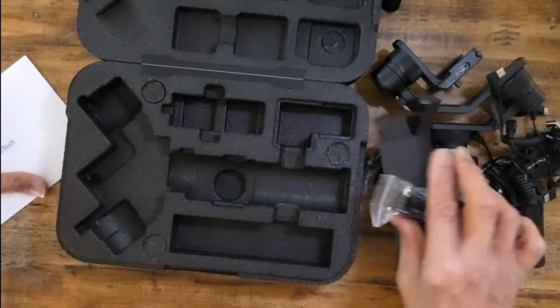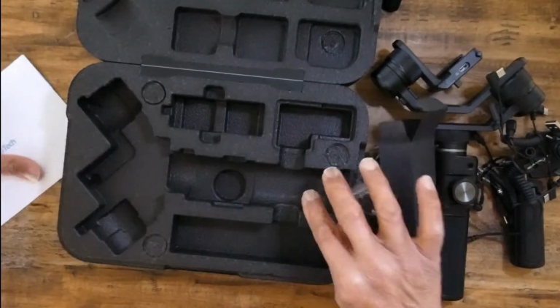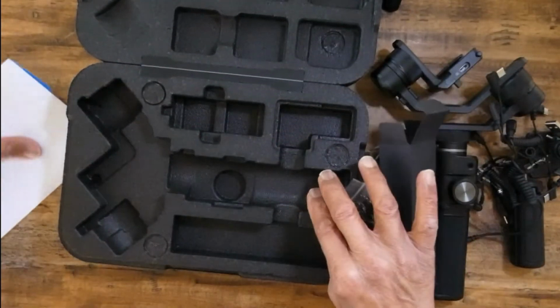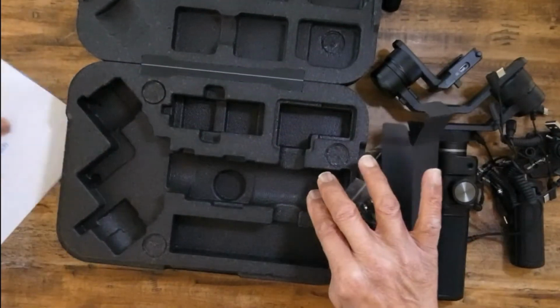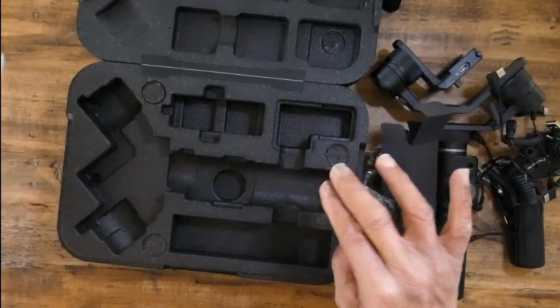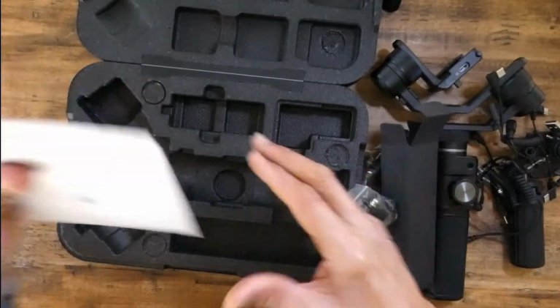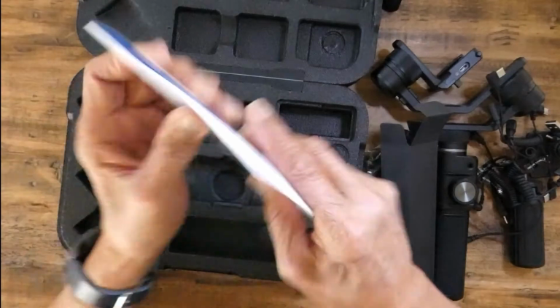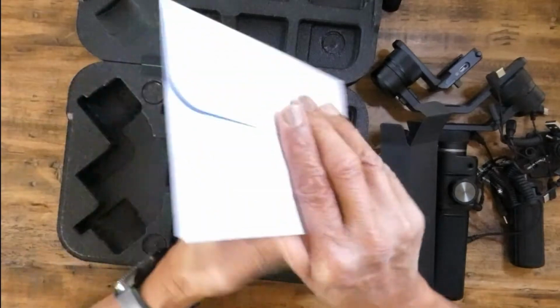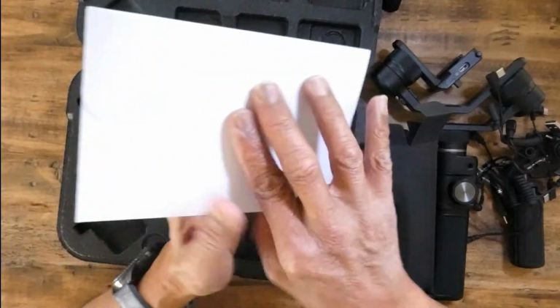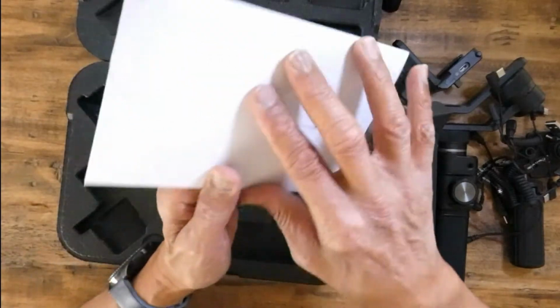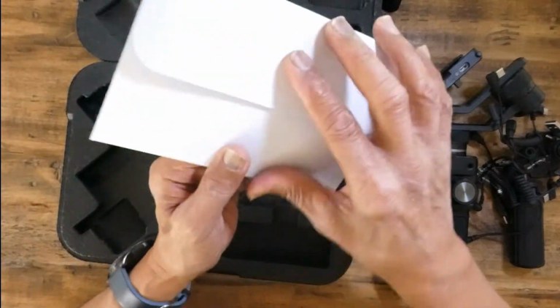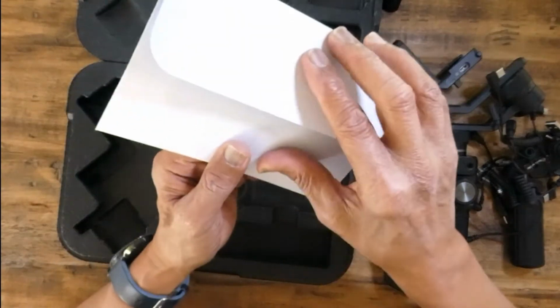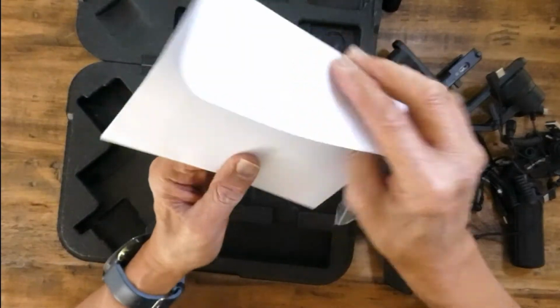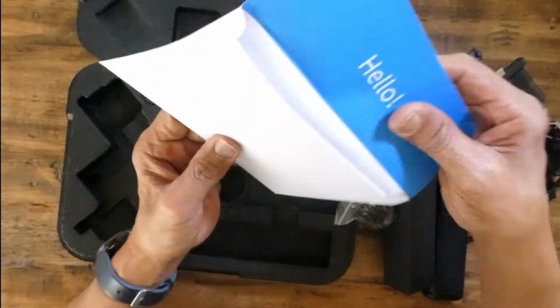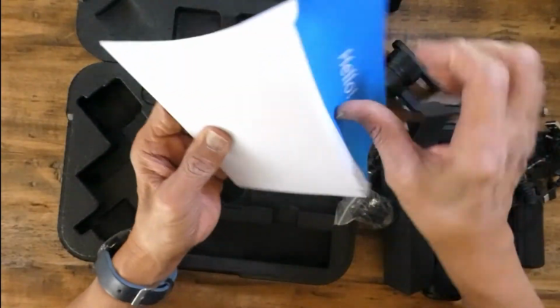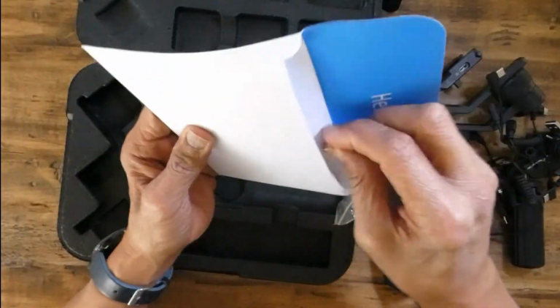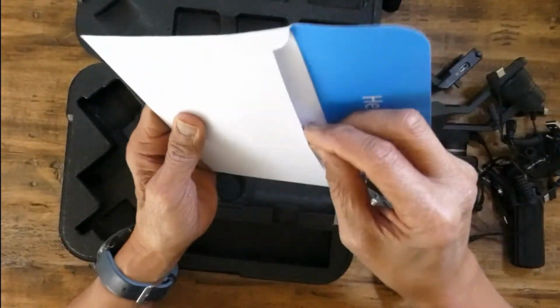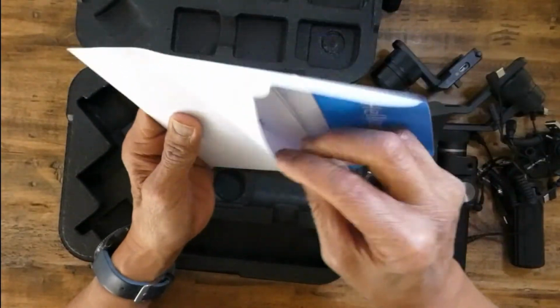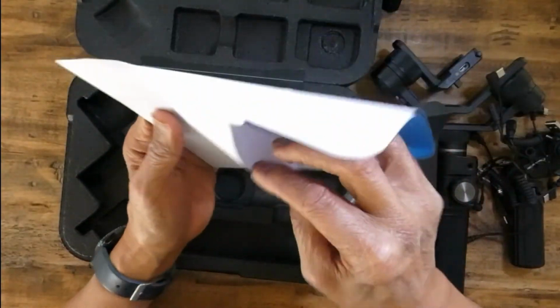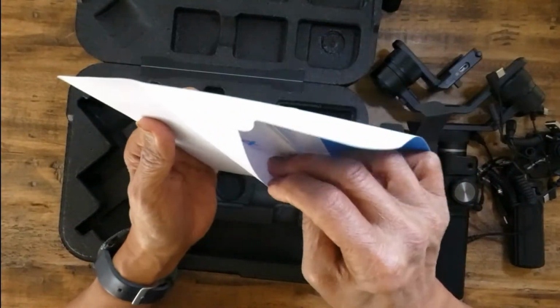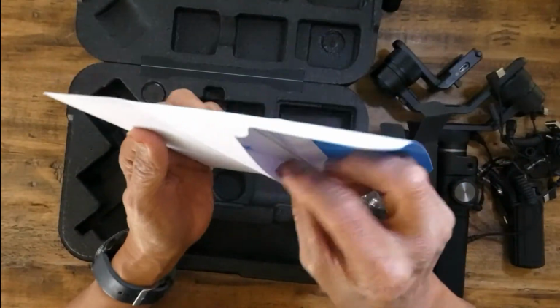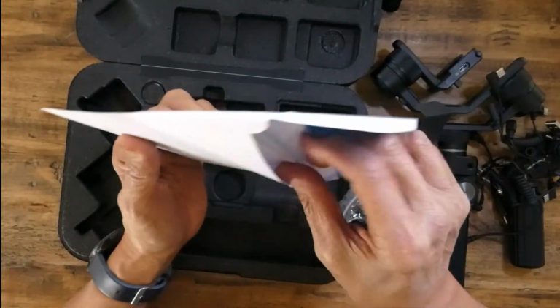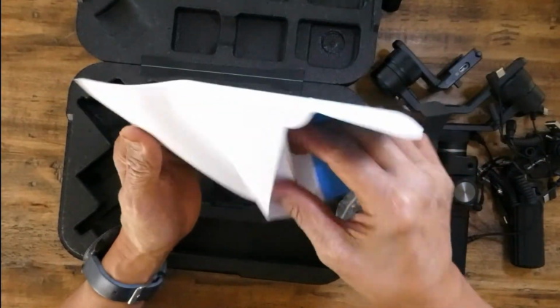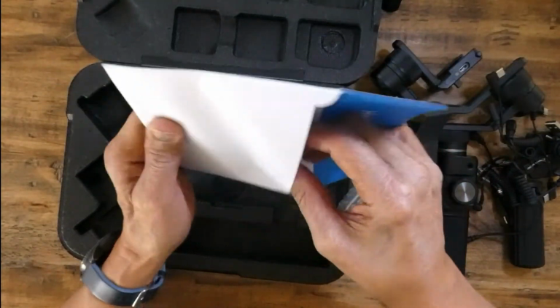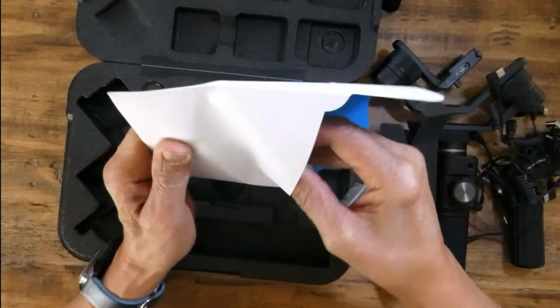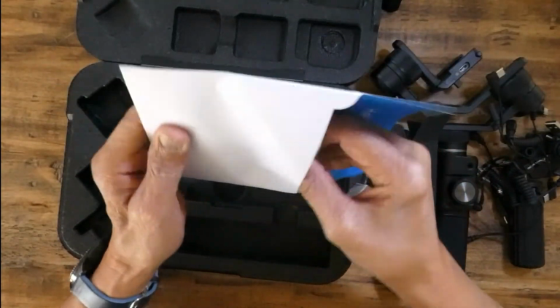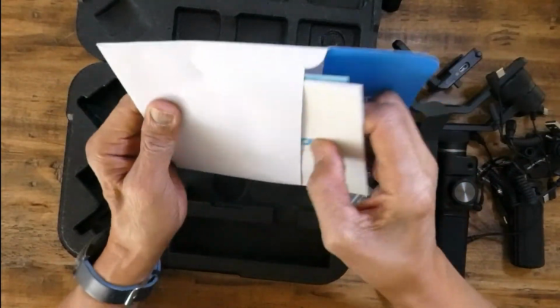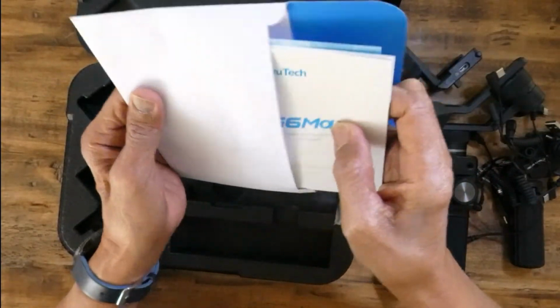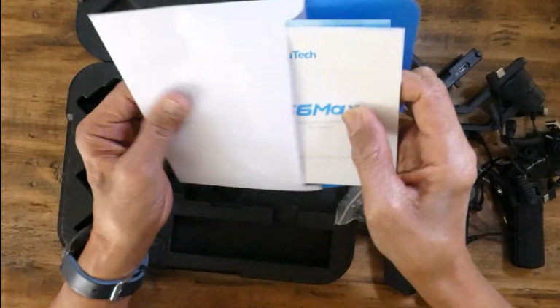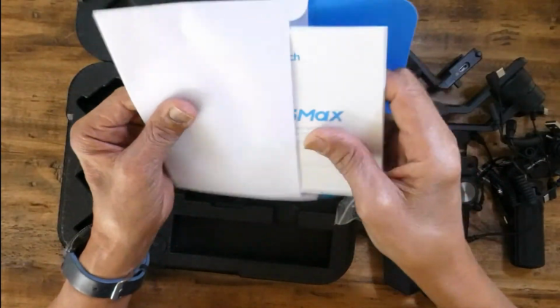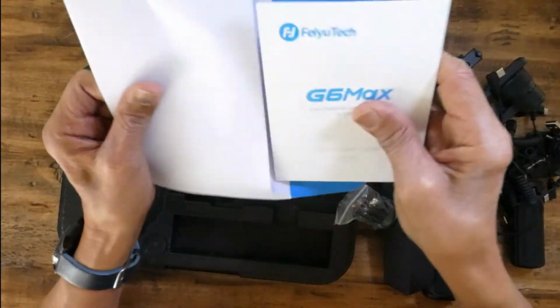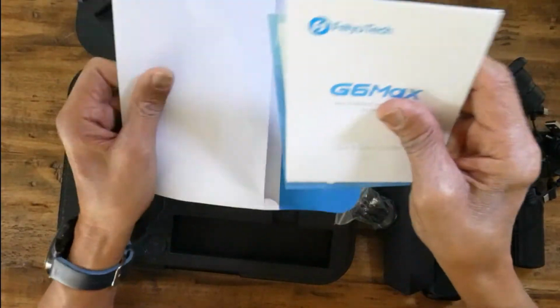And the only thing left is this envelope. And in the envelope we have the manual, obviously.